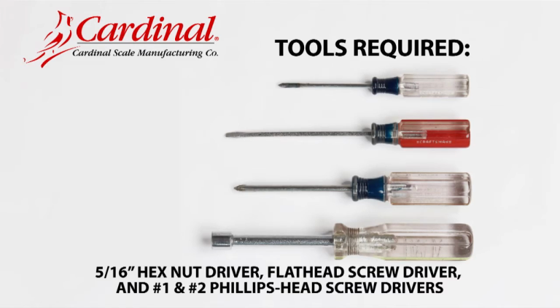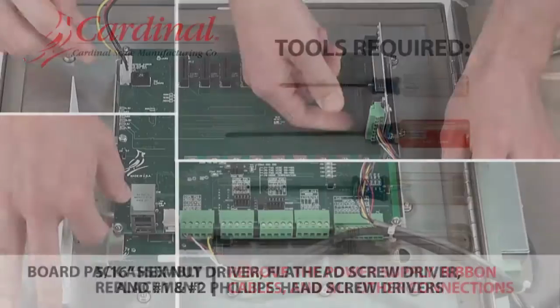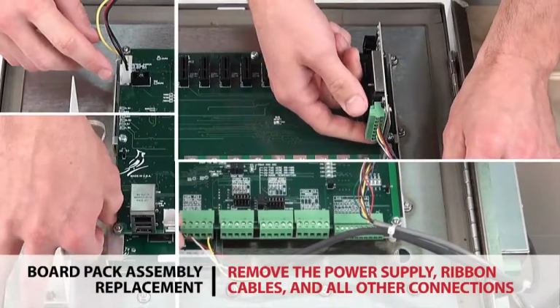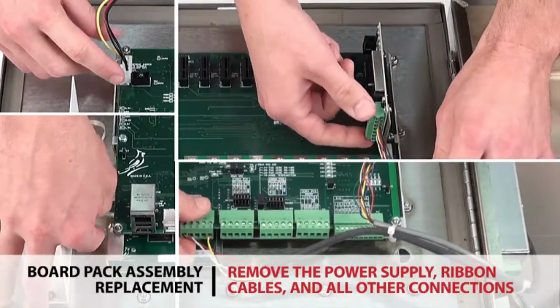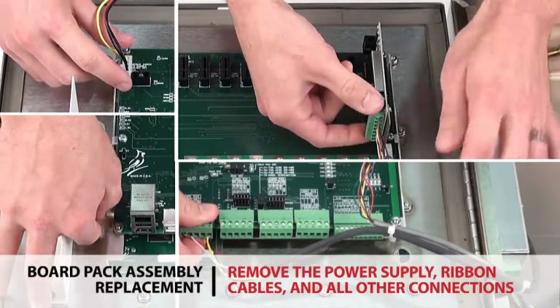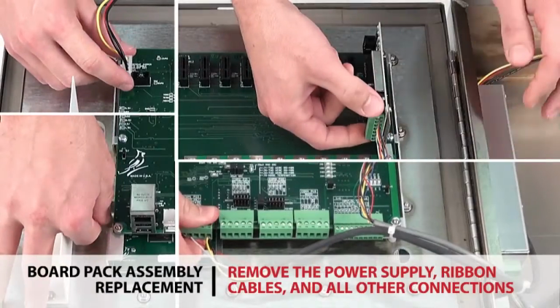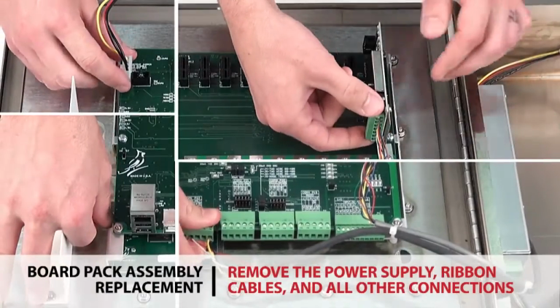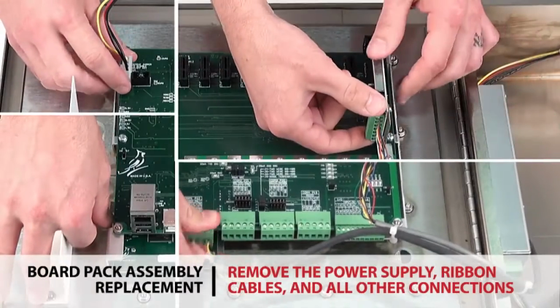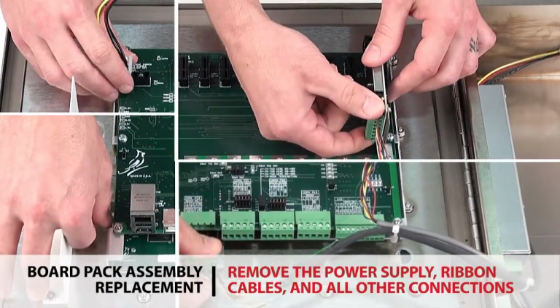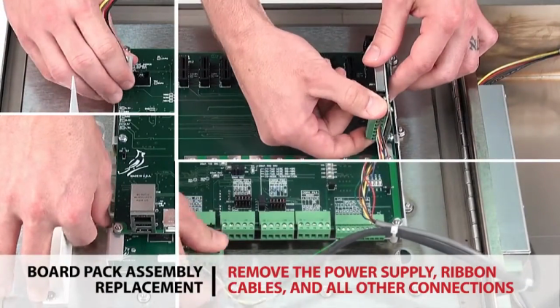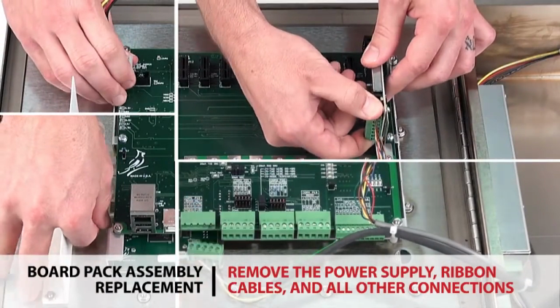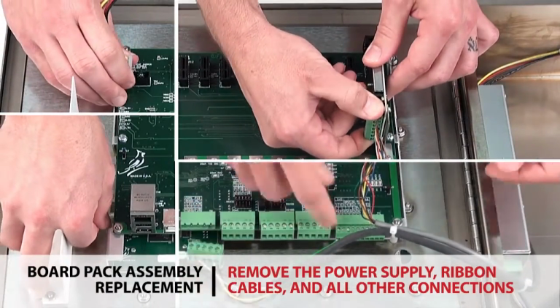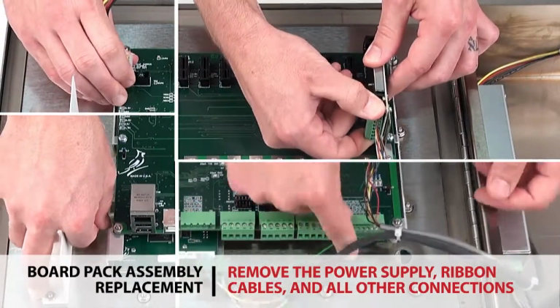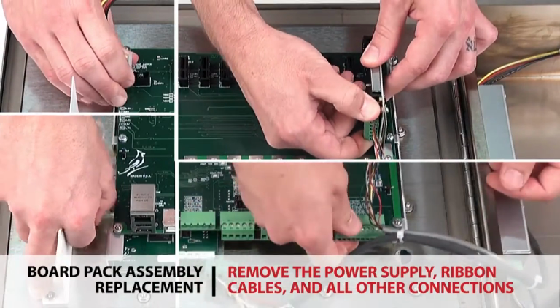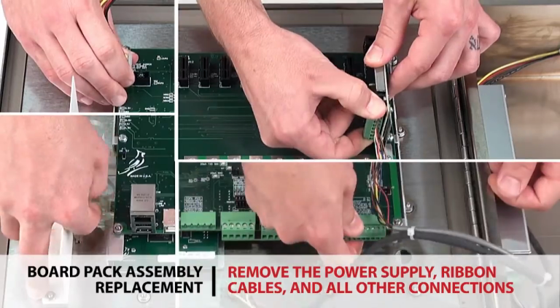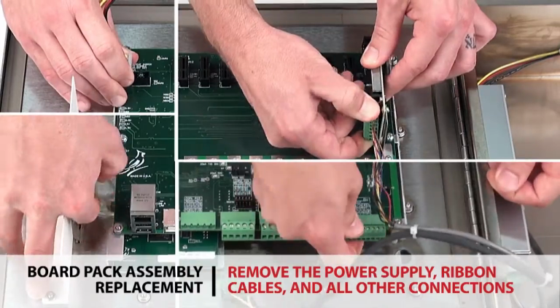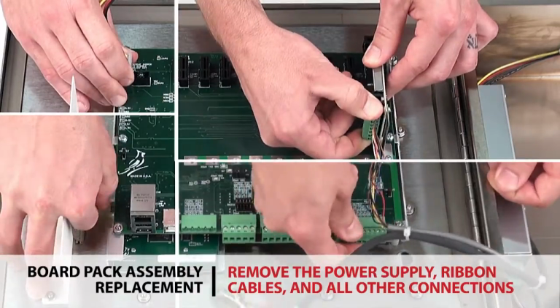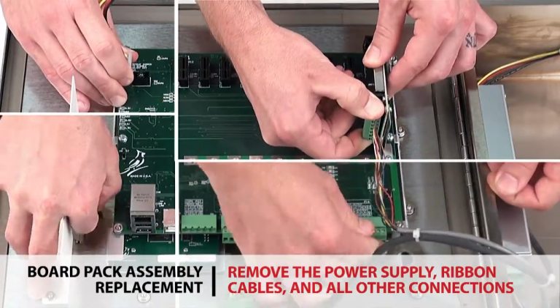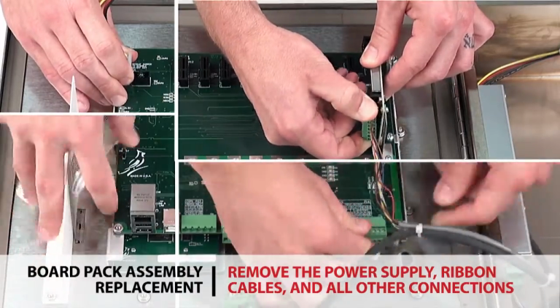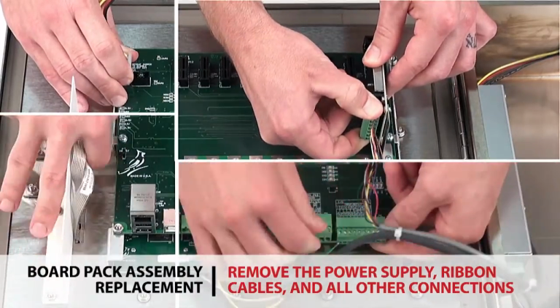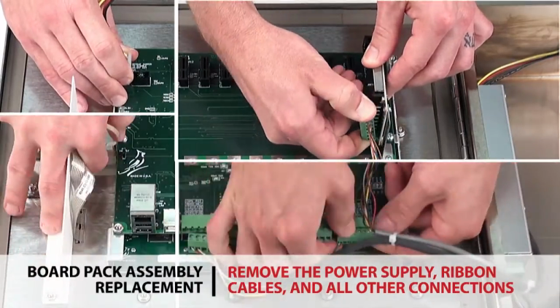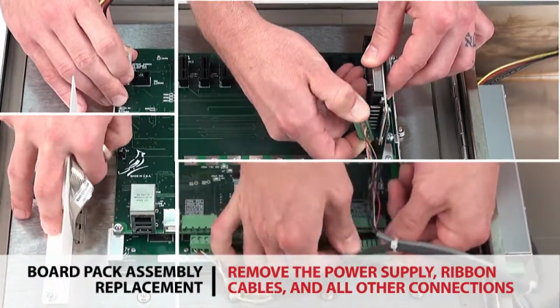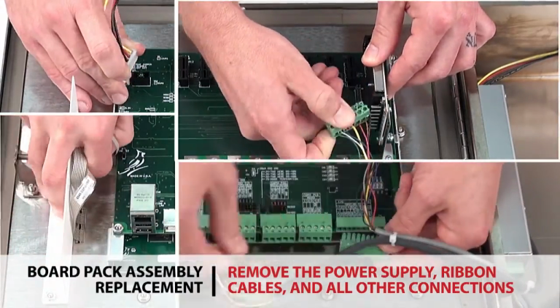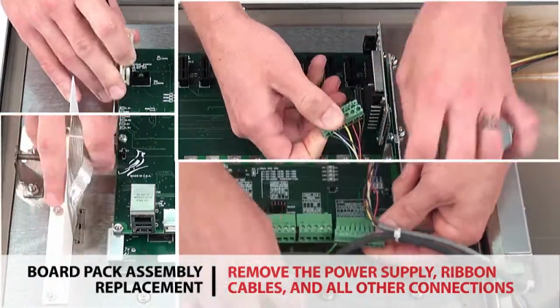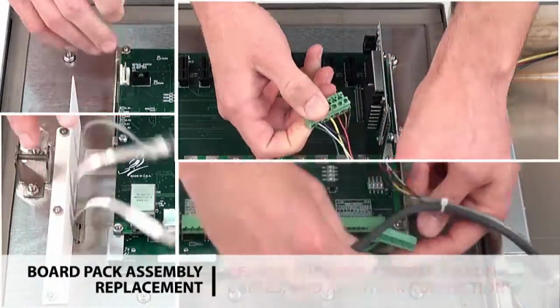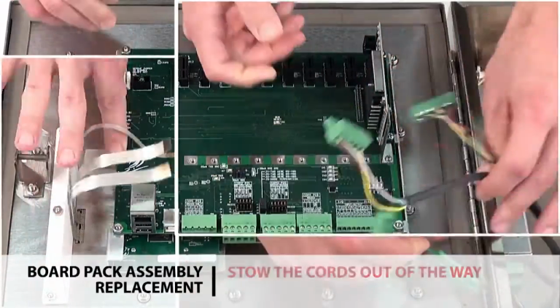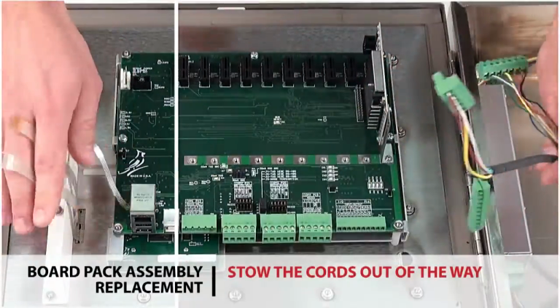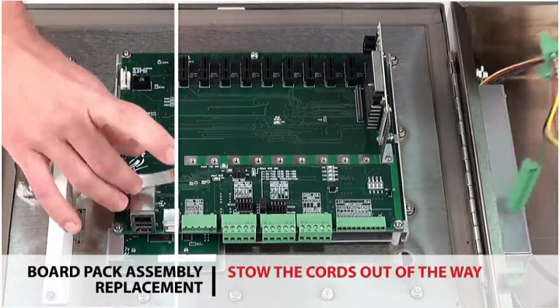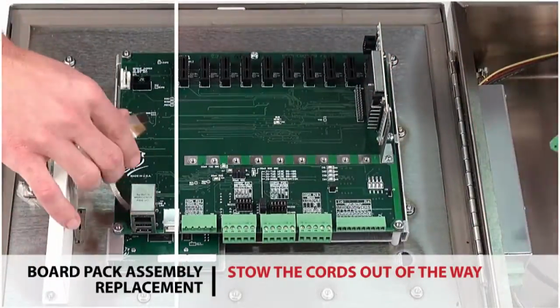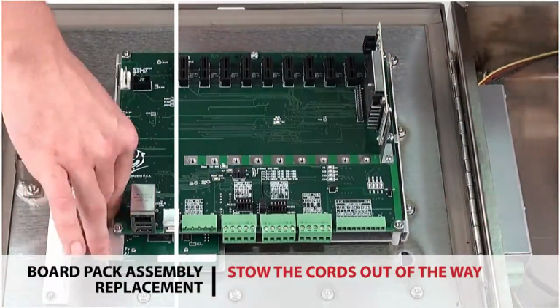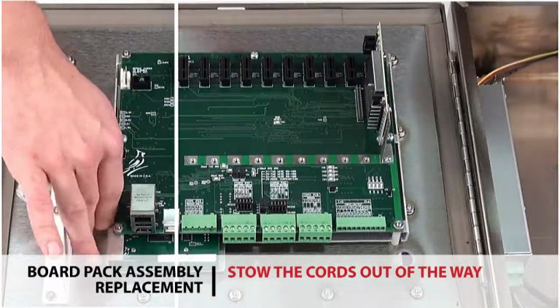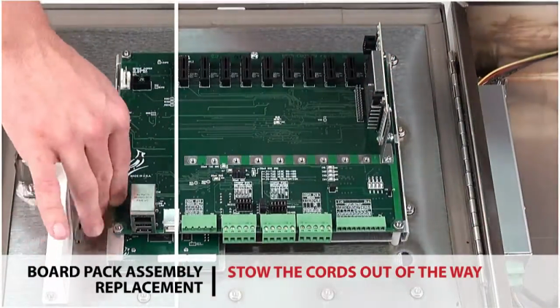Begin by removing the power supply, ribbon cables, and all other connections, and stow the cords out of the way.